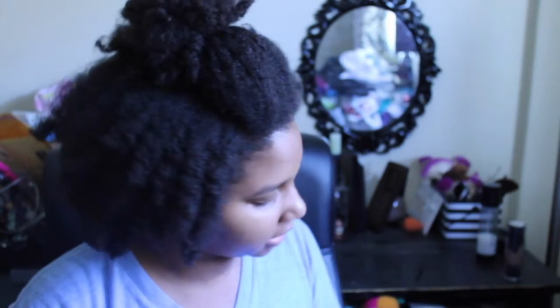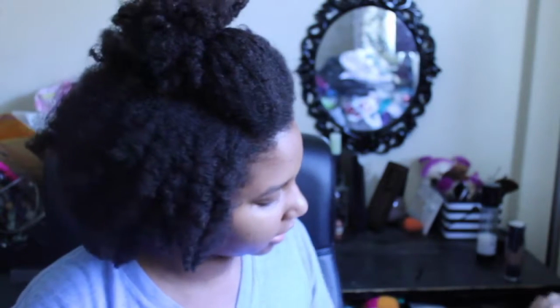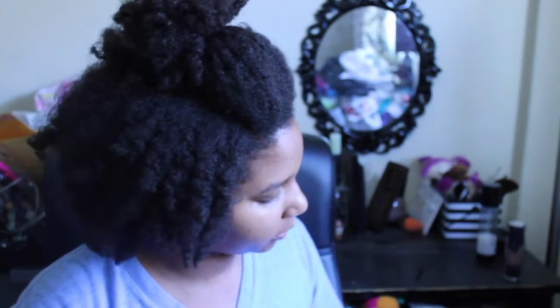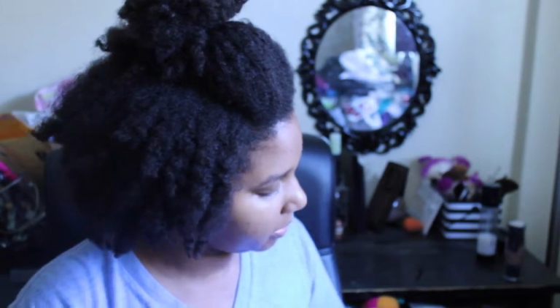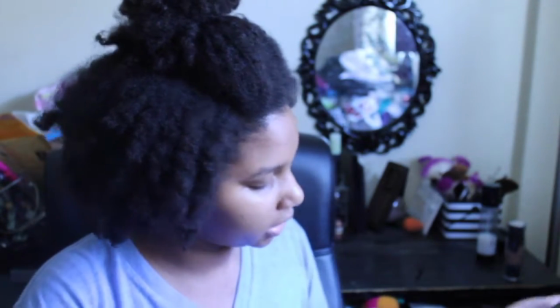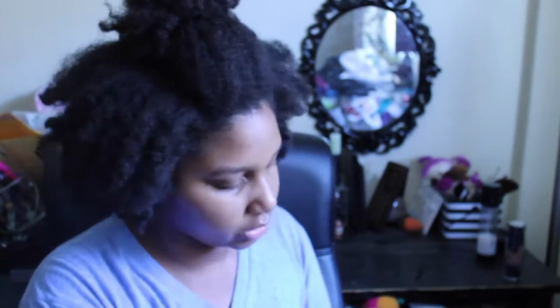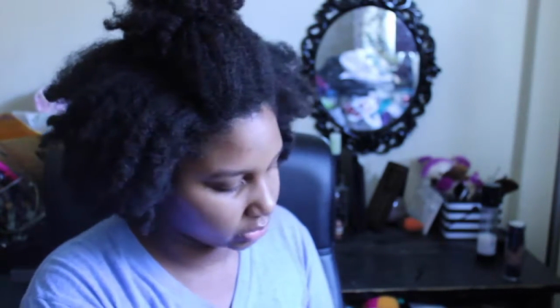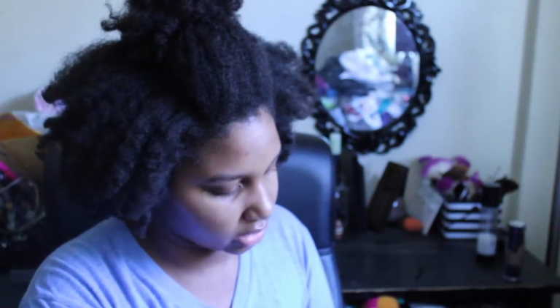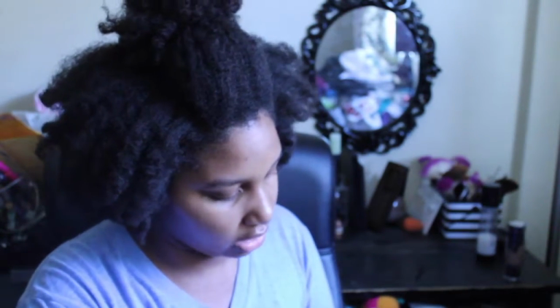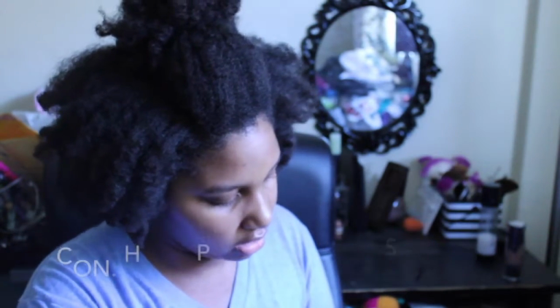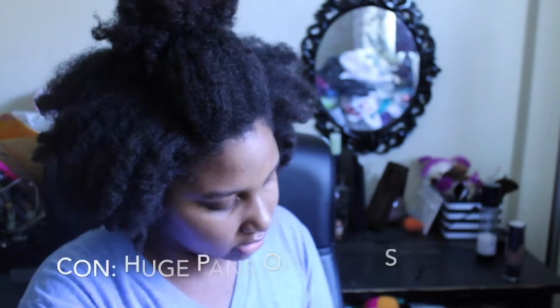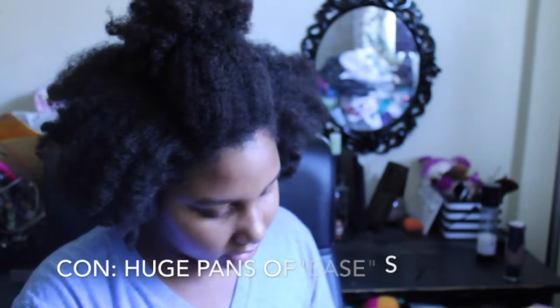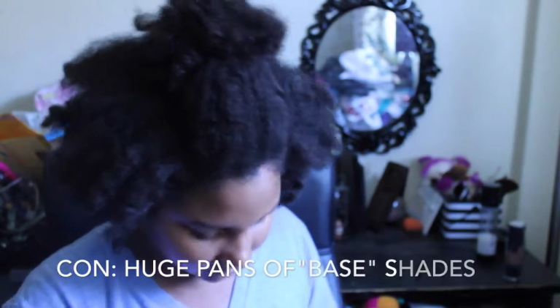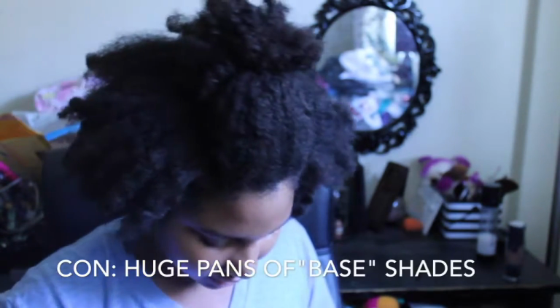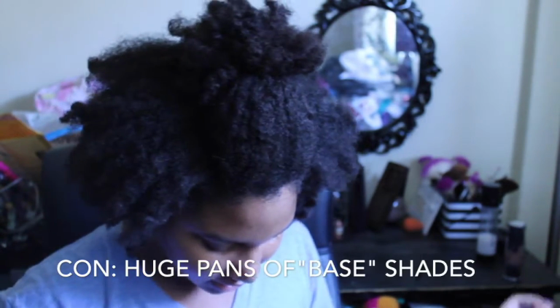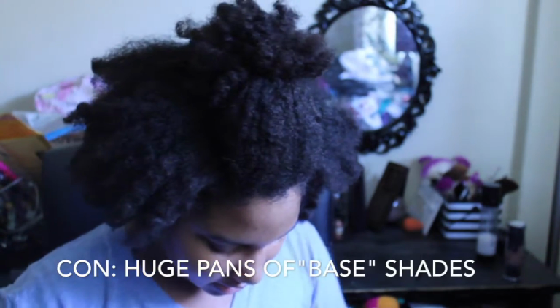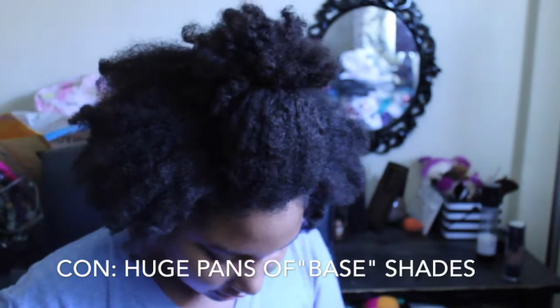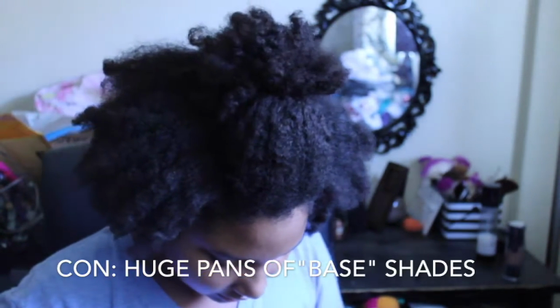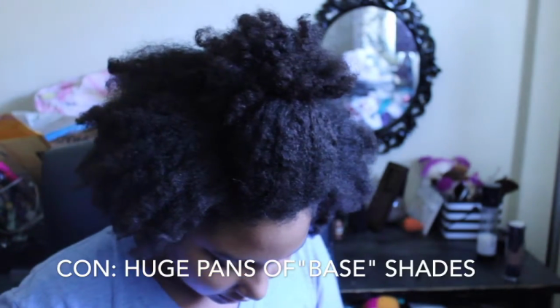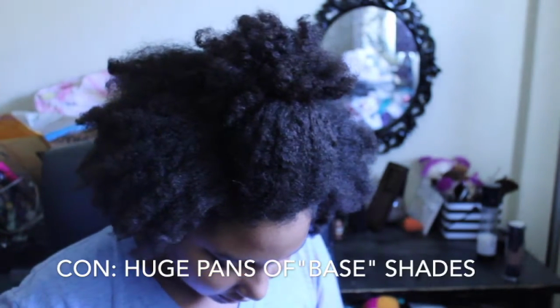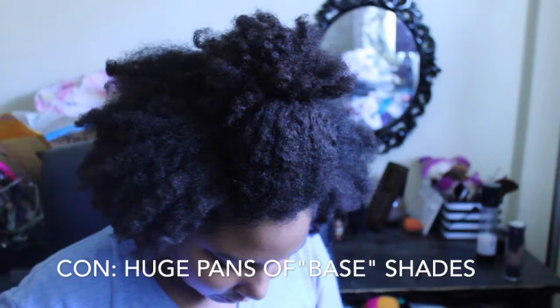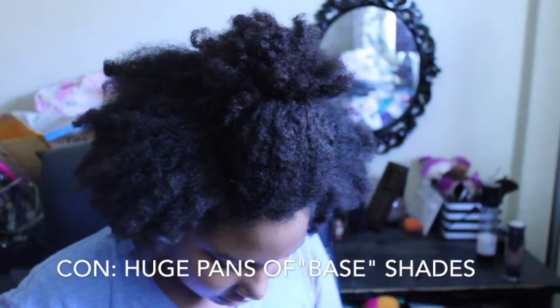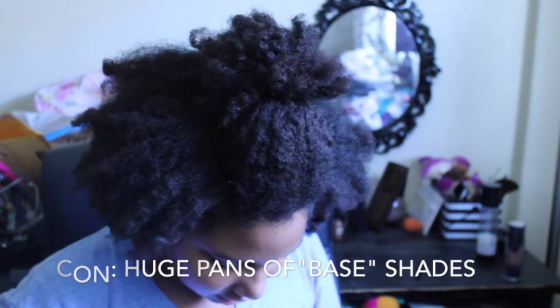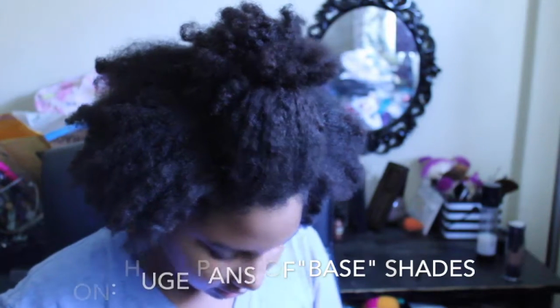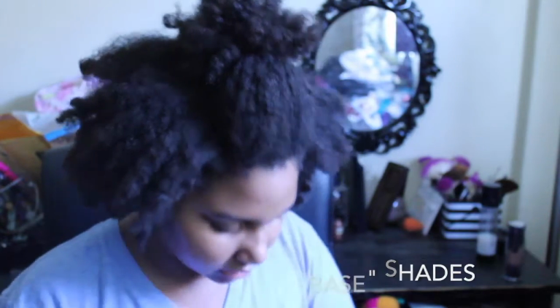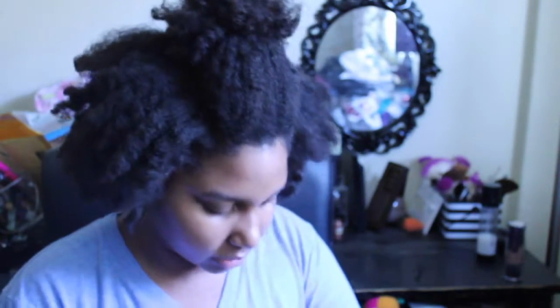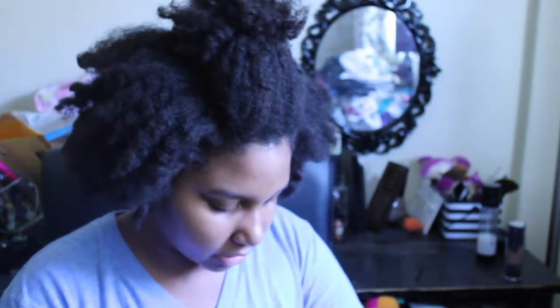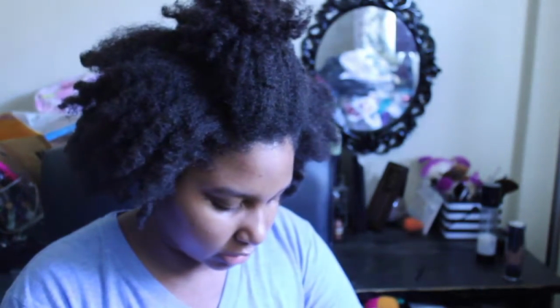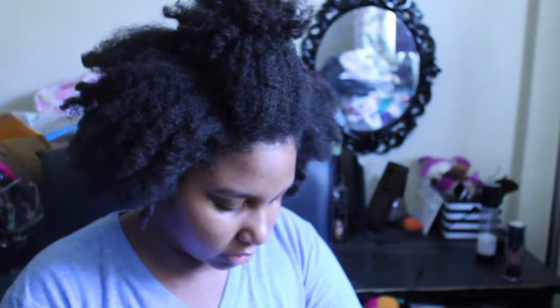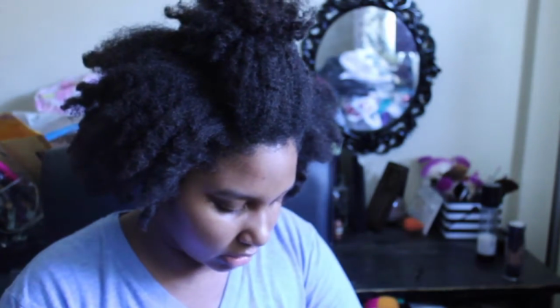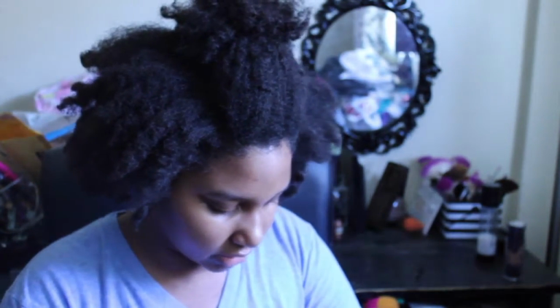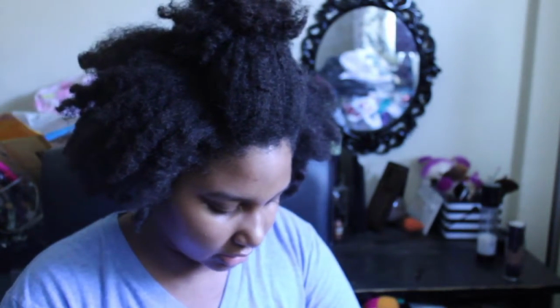My immediate concern is these giant pans of shadow just sitting here. Like, when am I going to use all of these base shades? When am I going to use all of this?